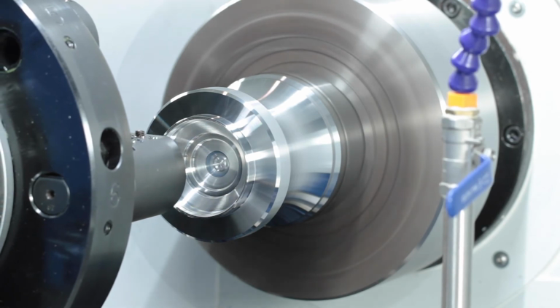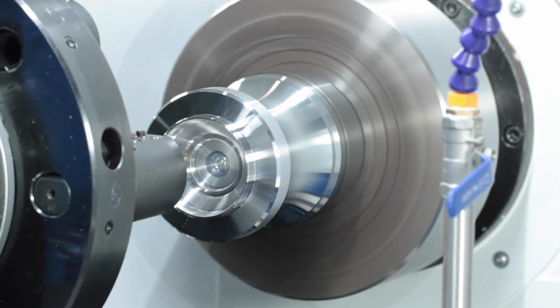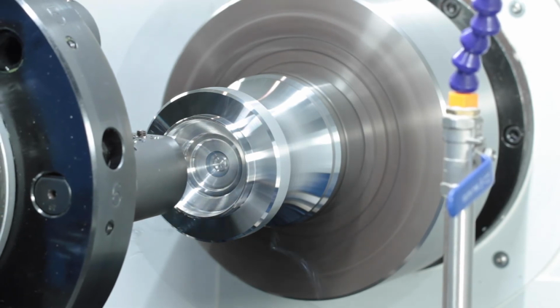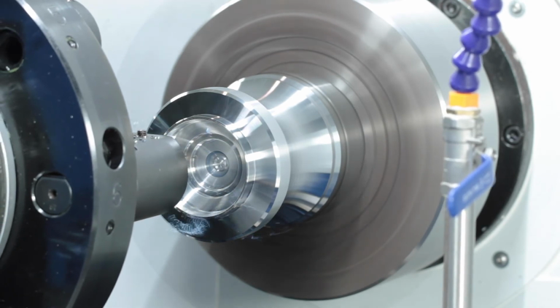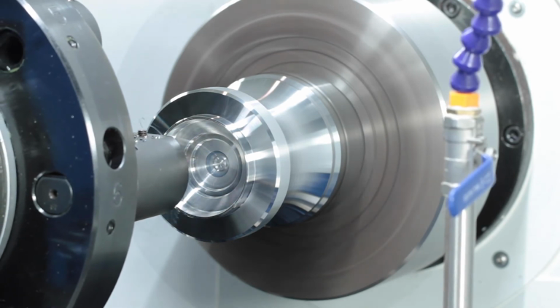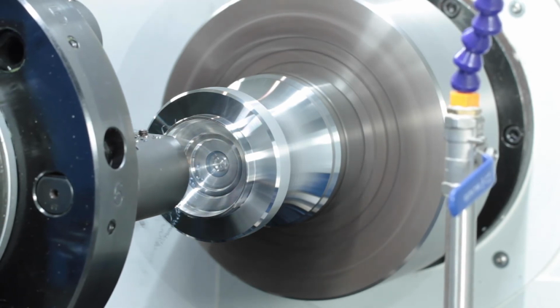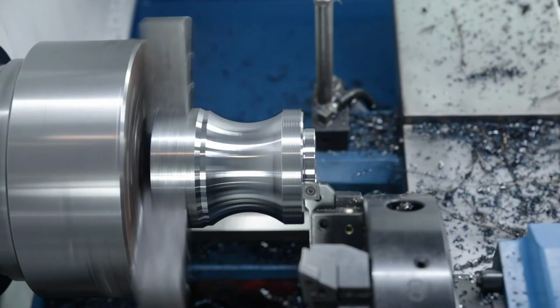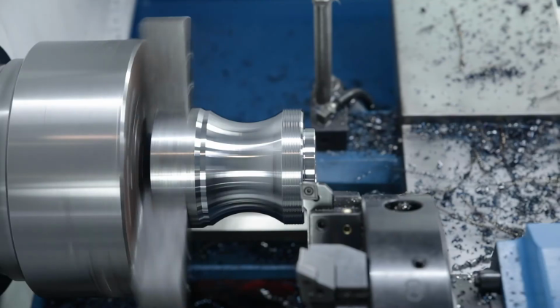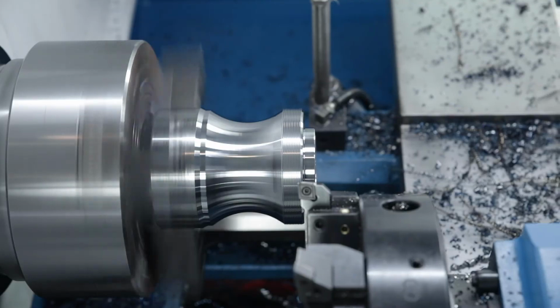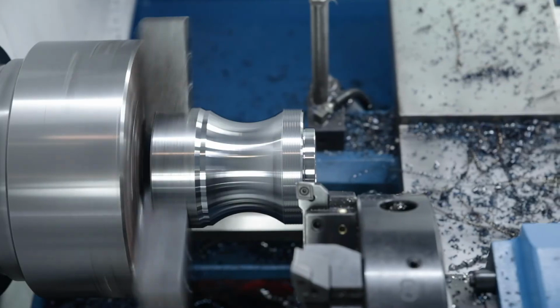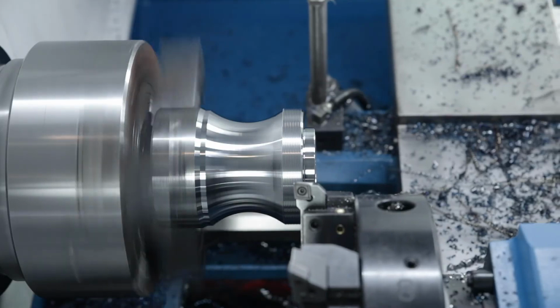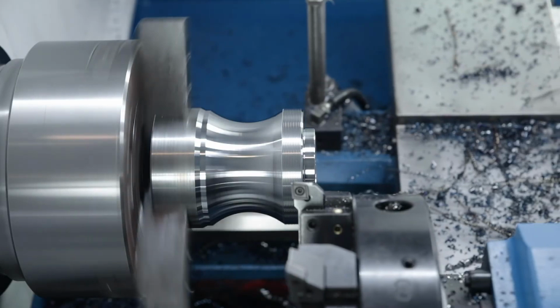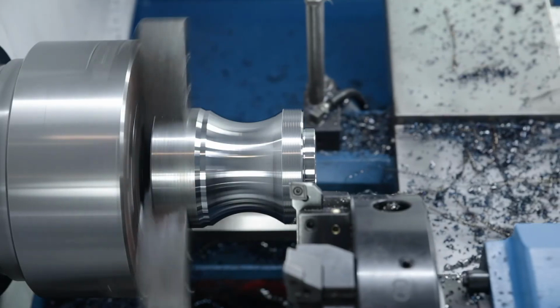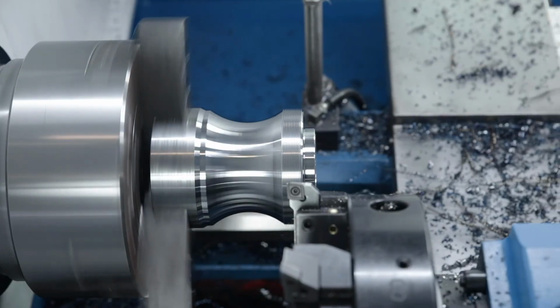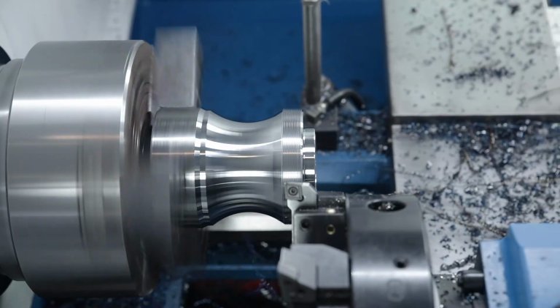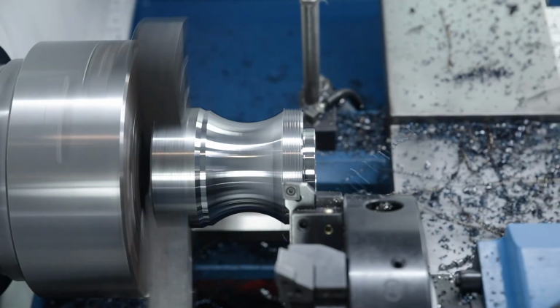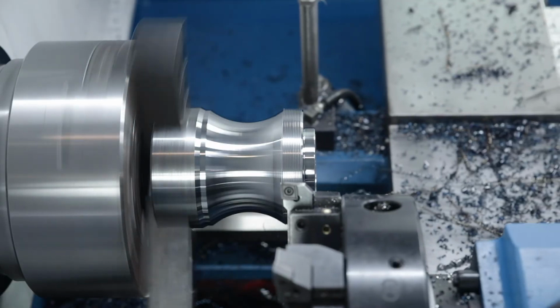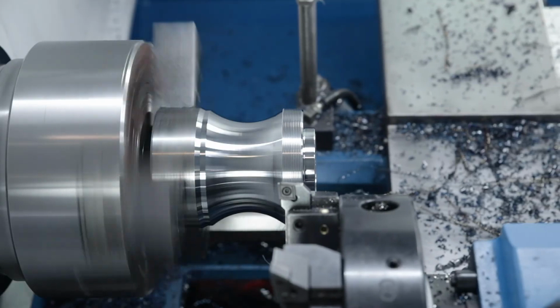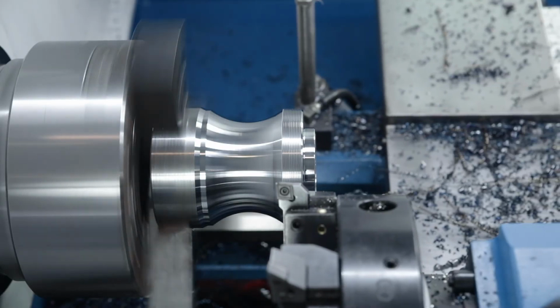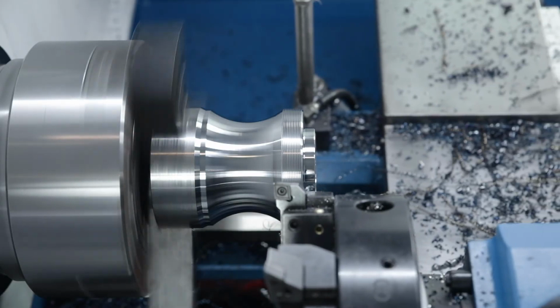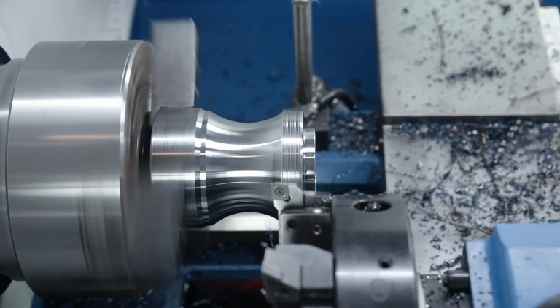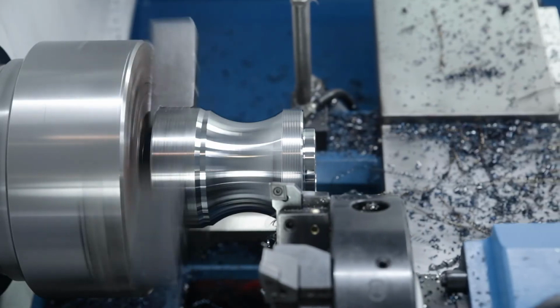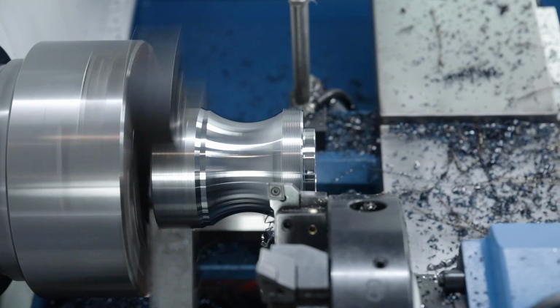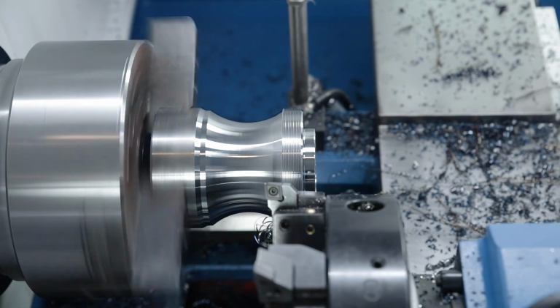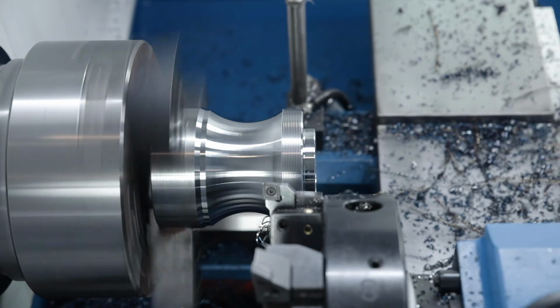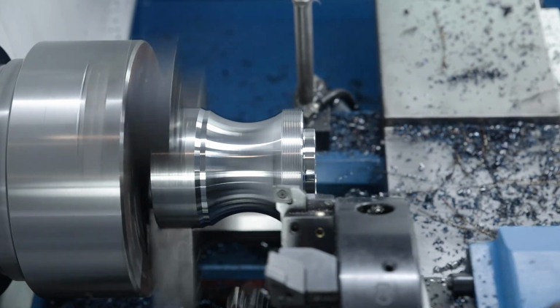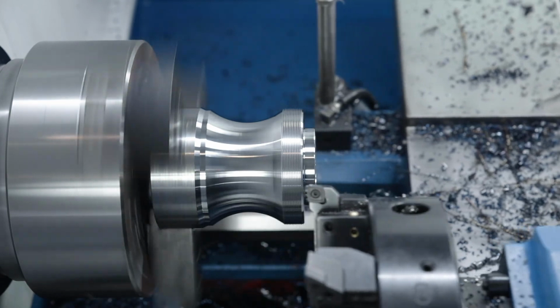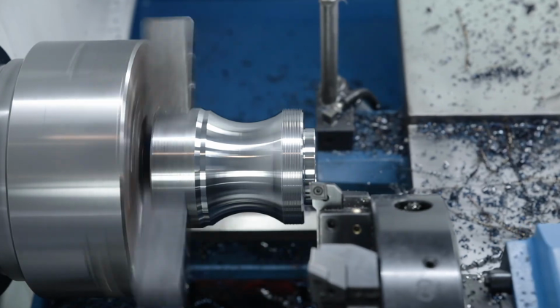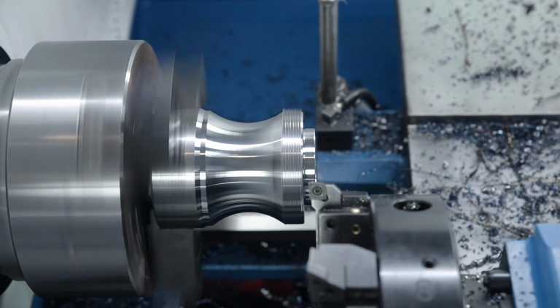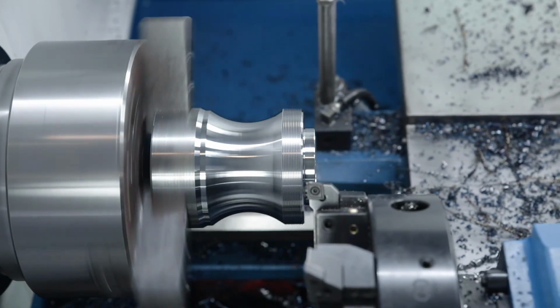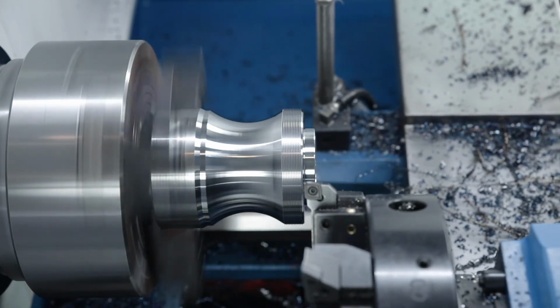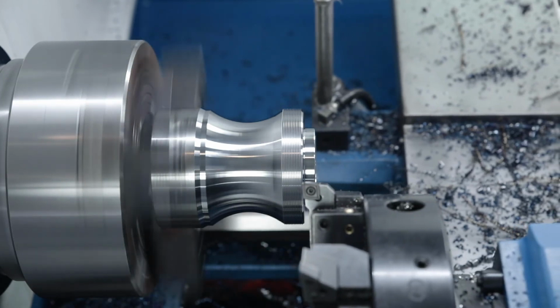Here at Knut Machine Tools, we offer a large number of CNC lathes that are ideally suited for production or one-off production. Let our experts advise you and arrange a viewing today.